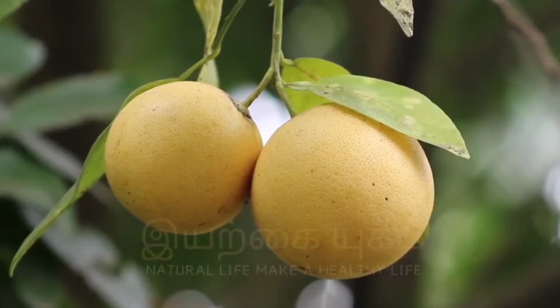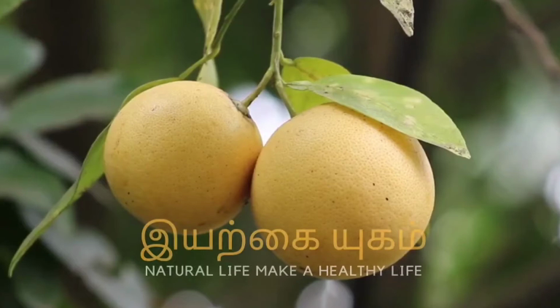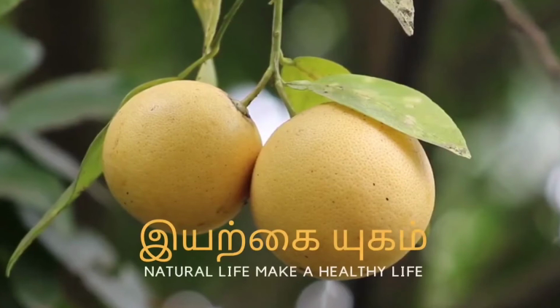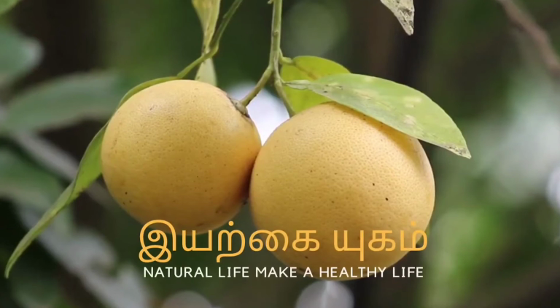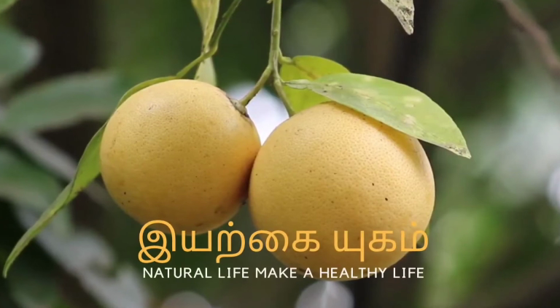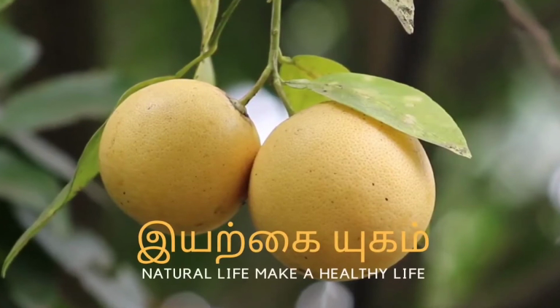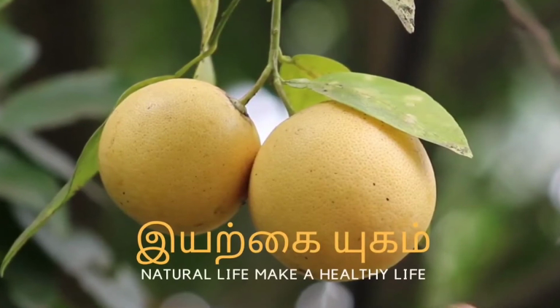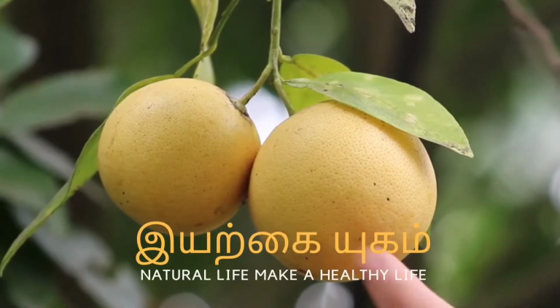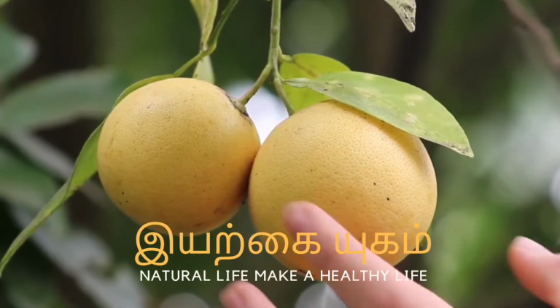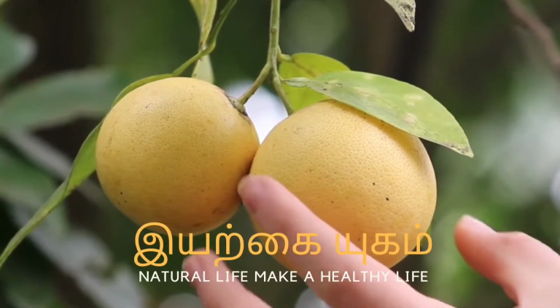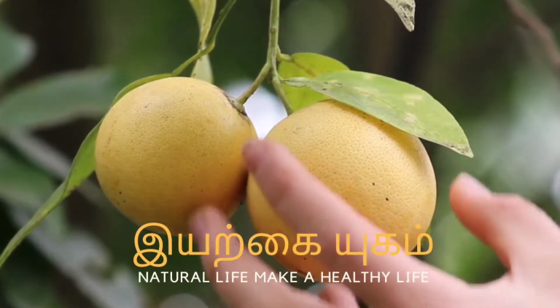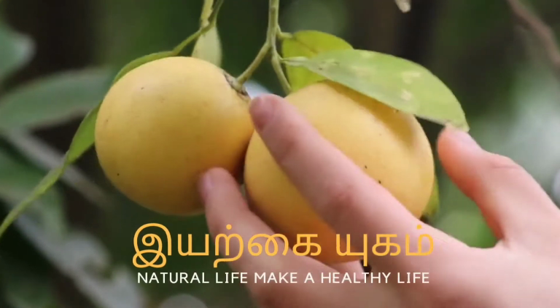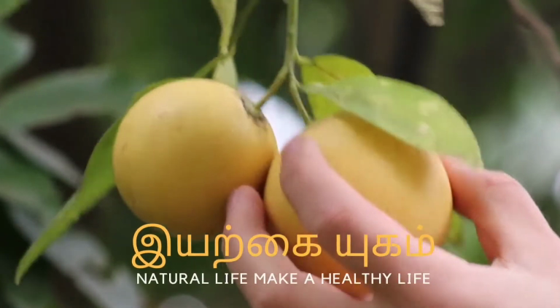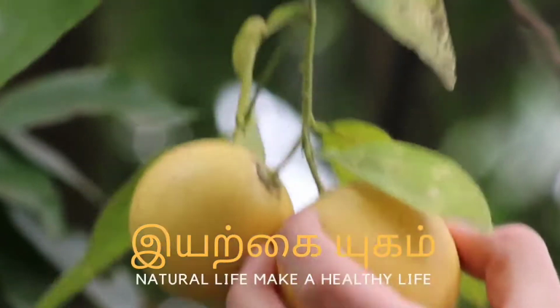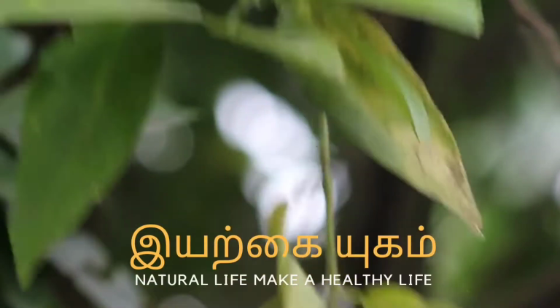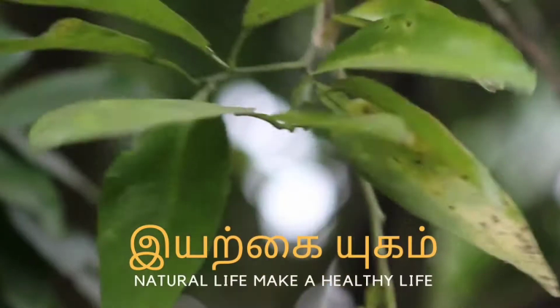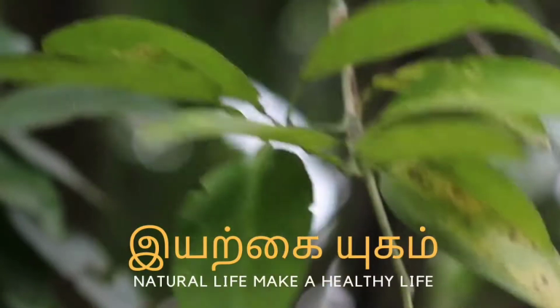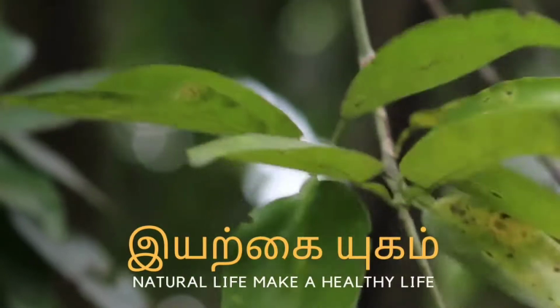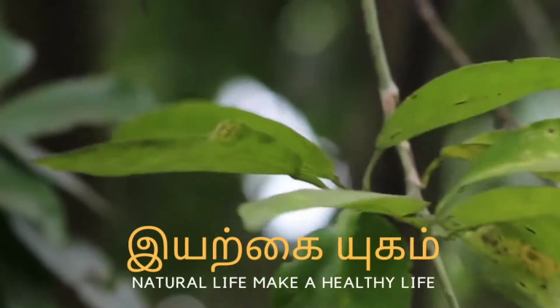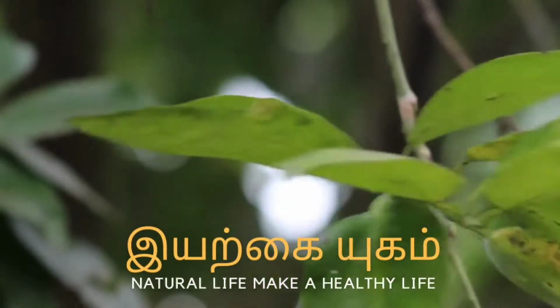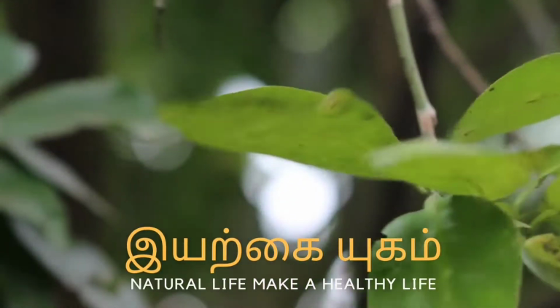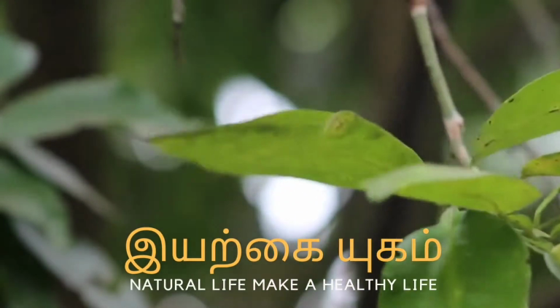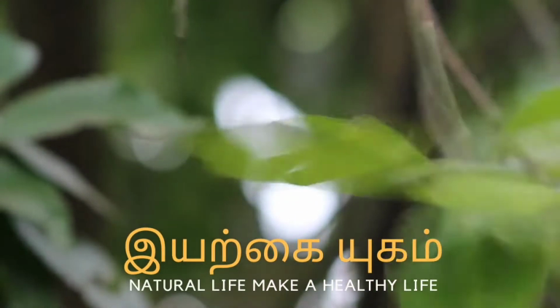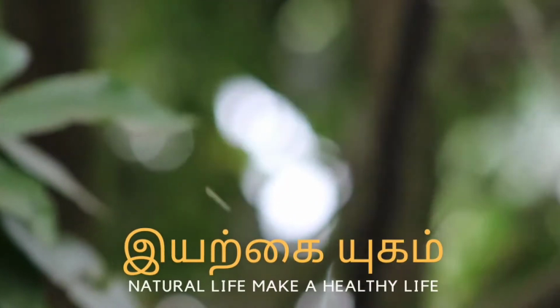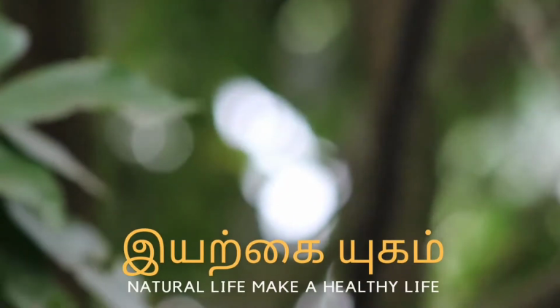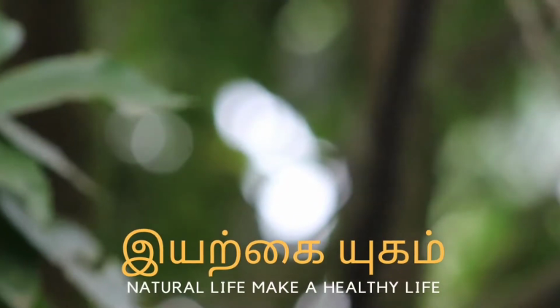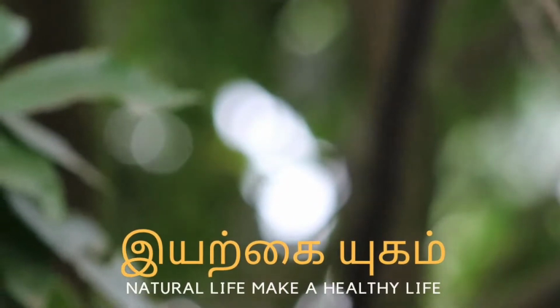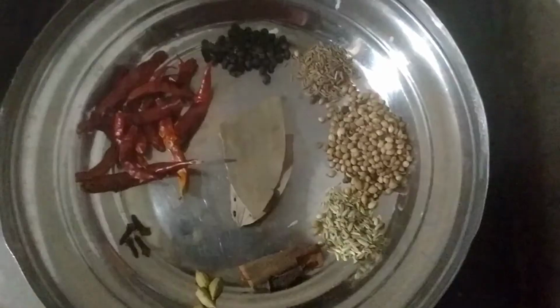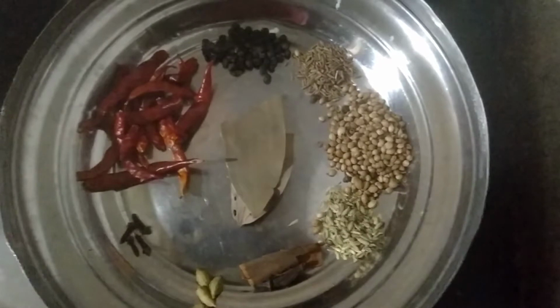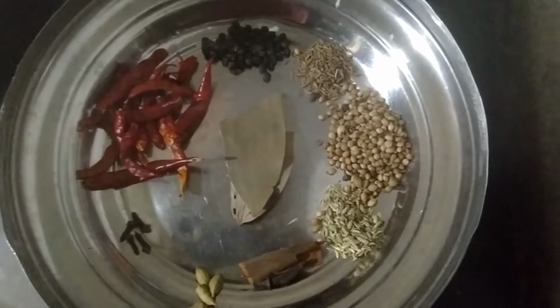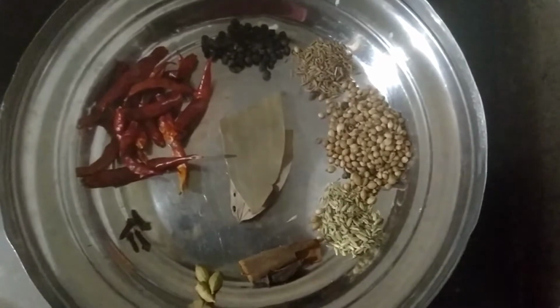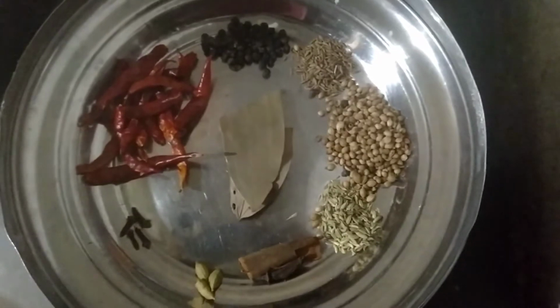Now, you can see the next thing. Let's go to a table in a bowl.